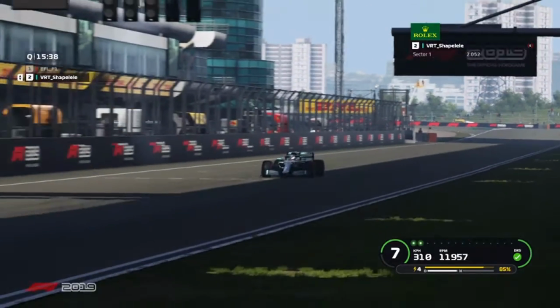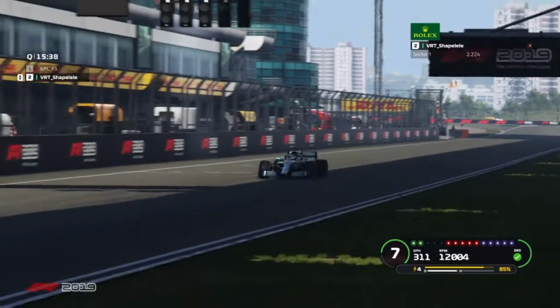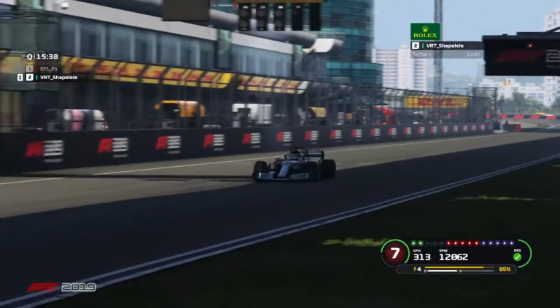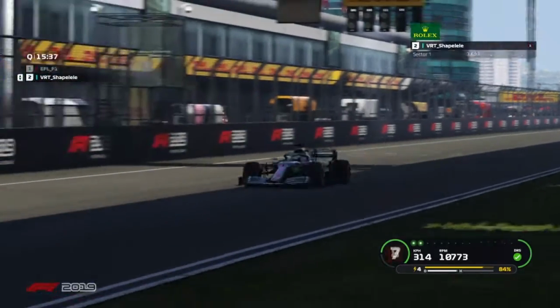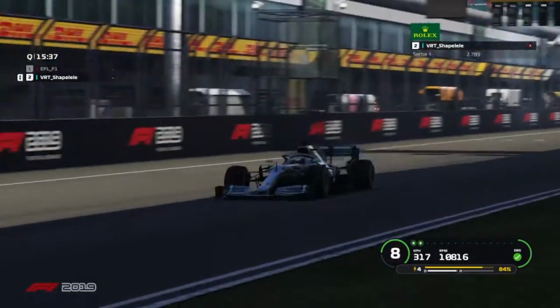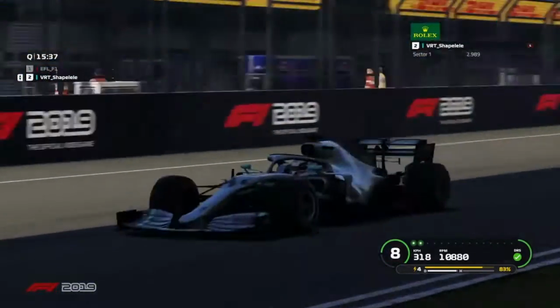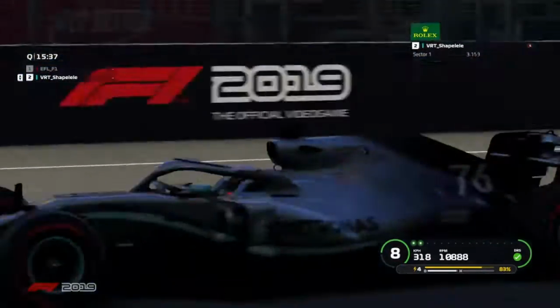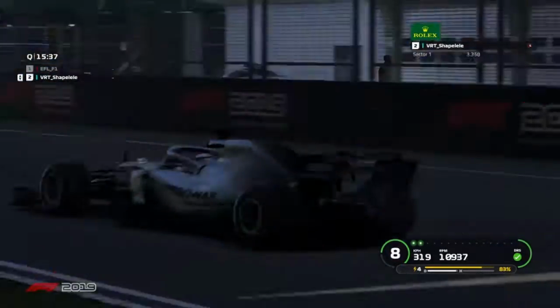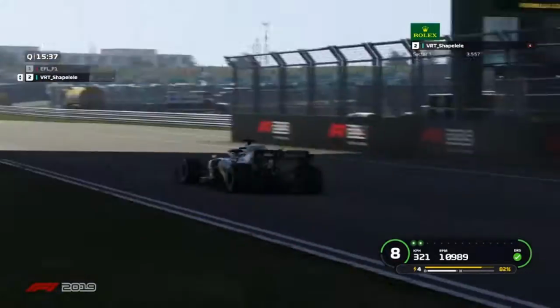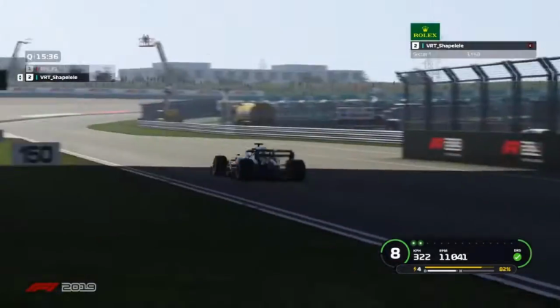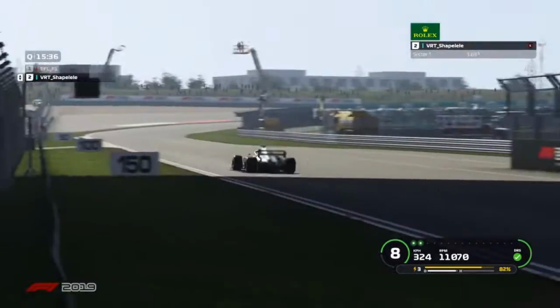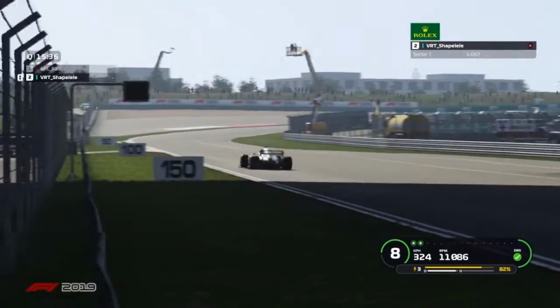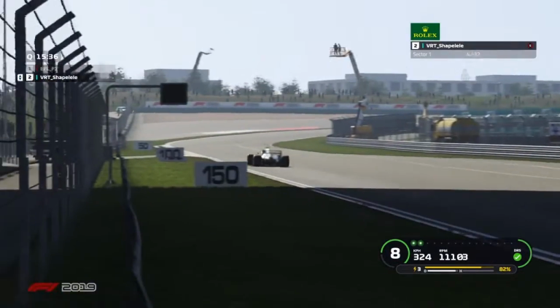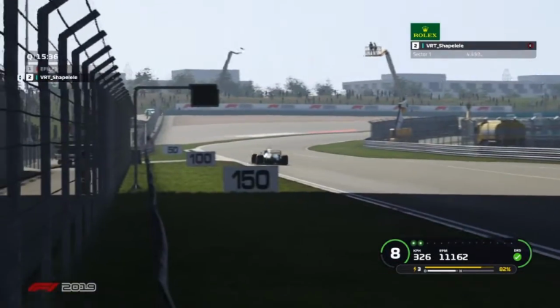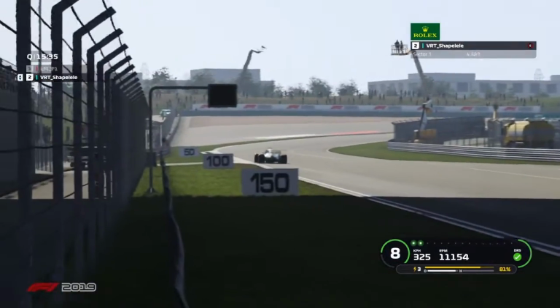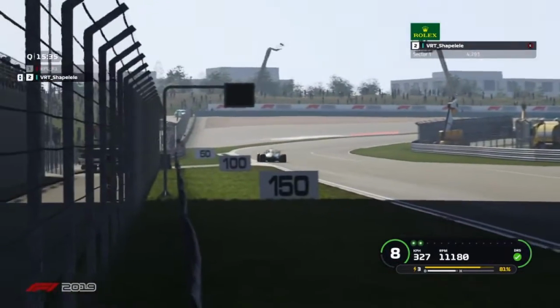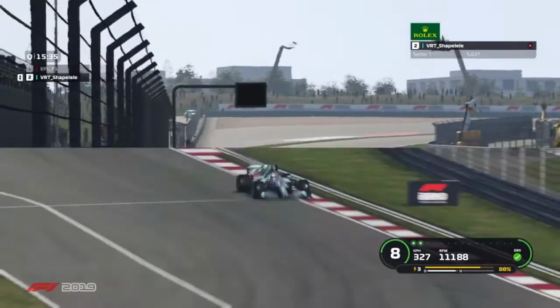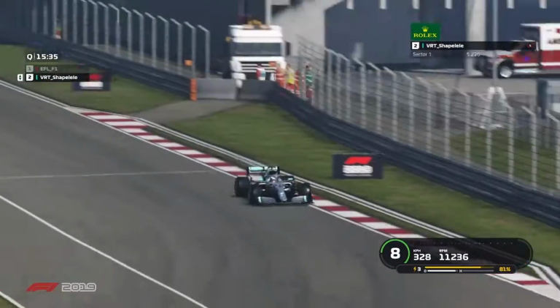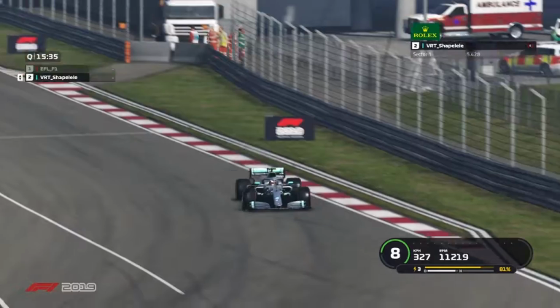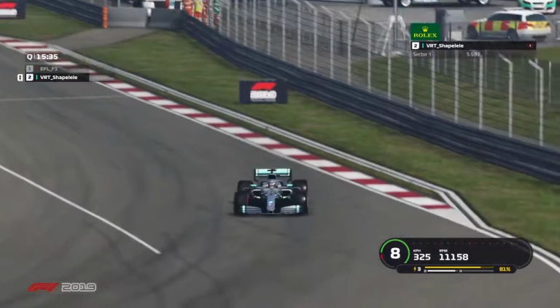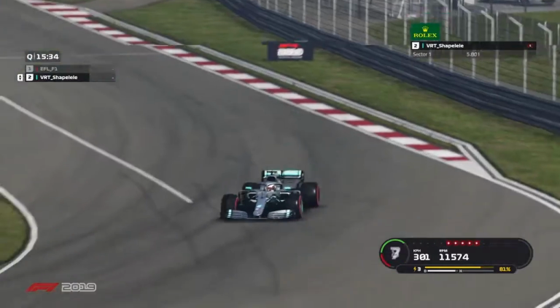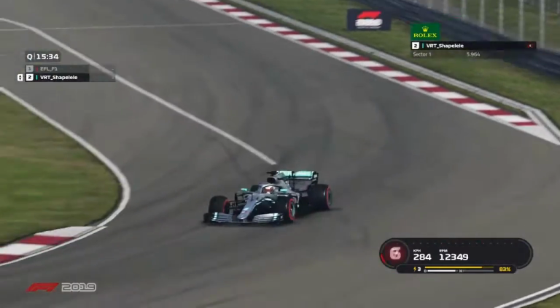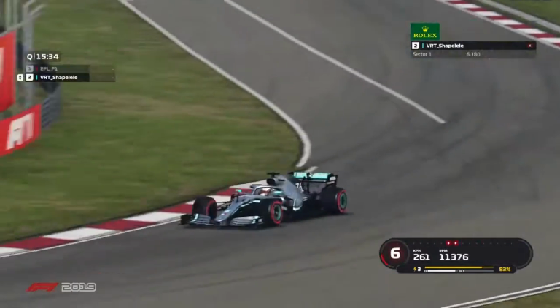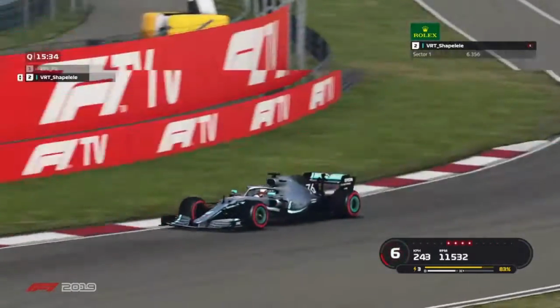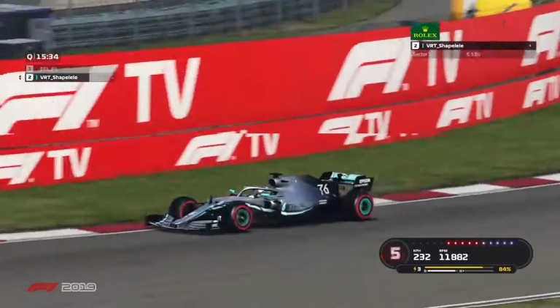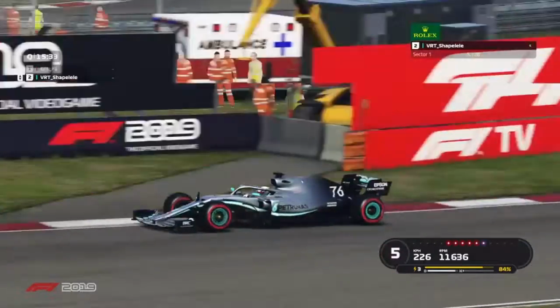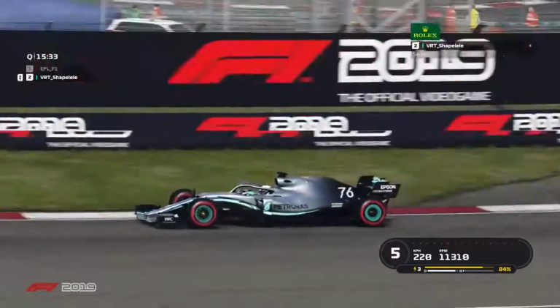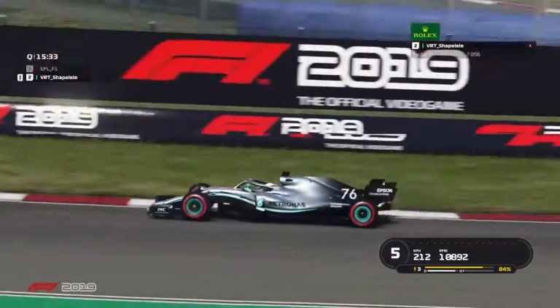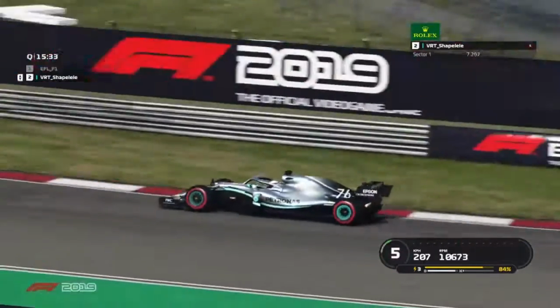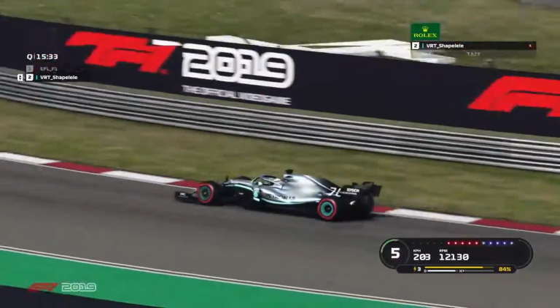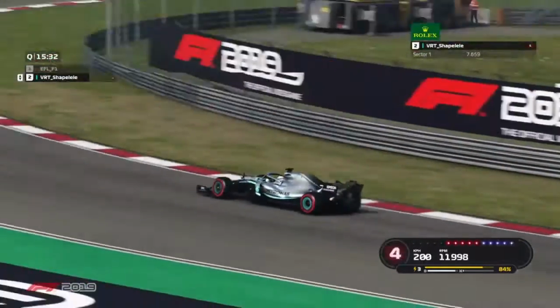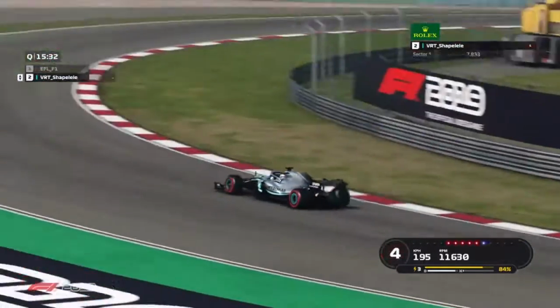He's starting his lap around China — Shanghai, China, beautiful track, 16-corner track — and he's coming towards corner 1.